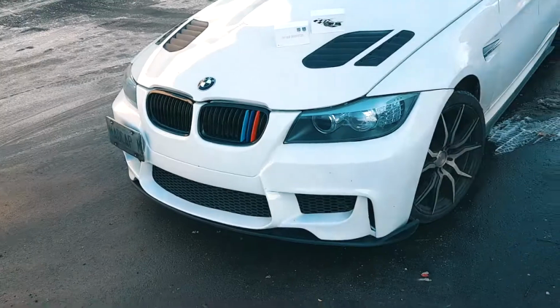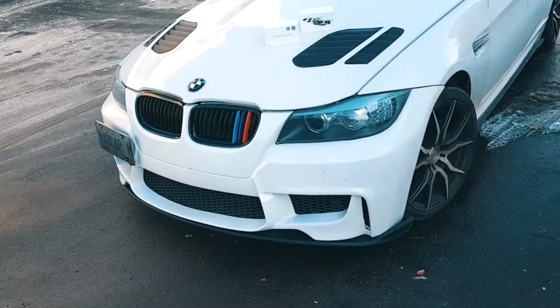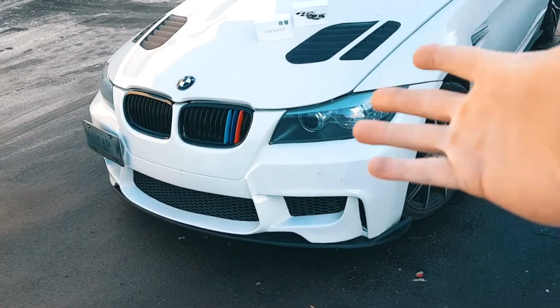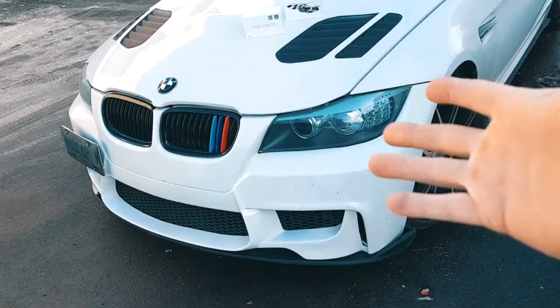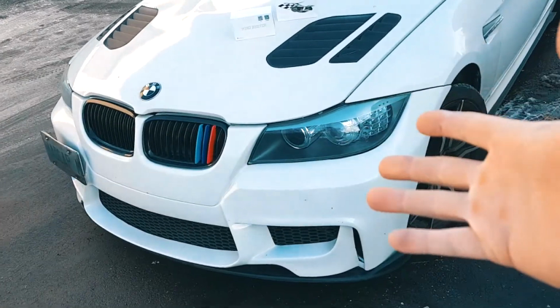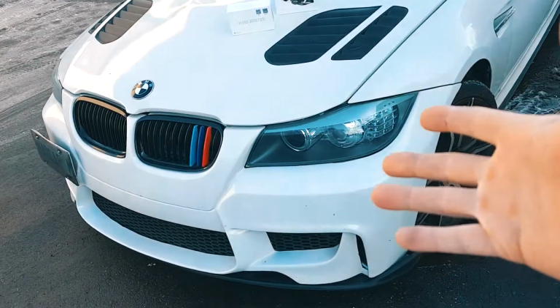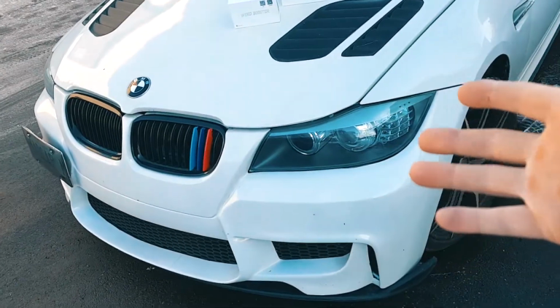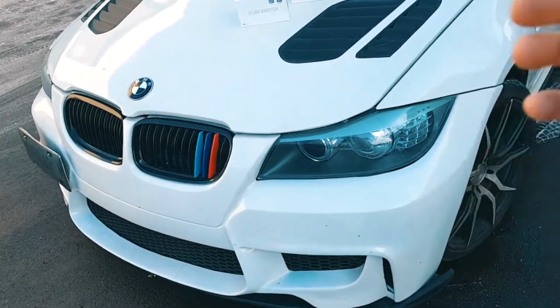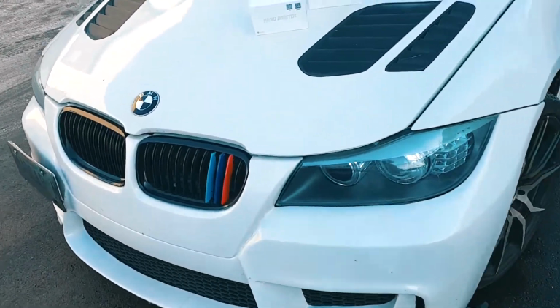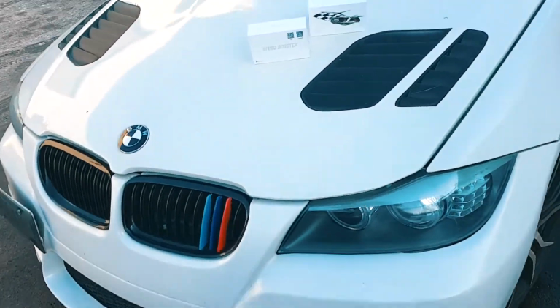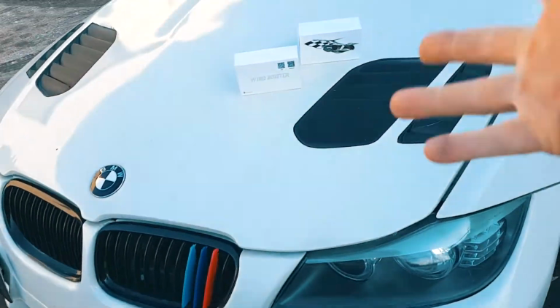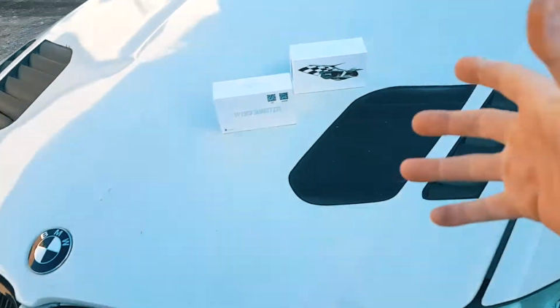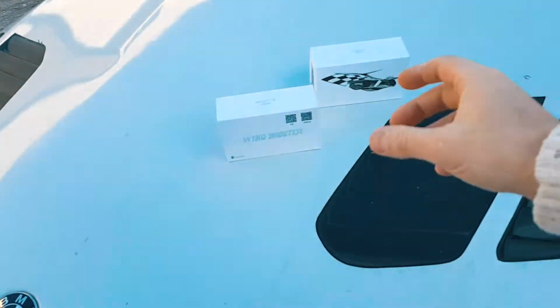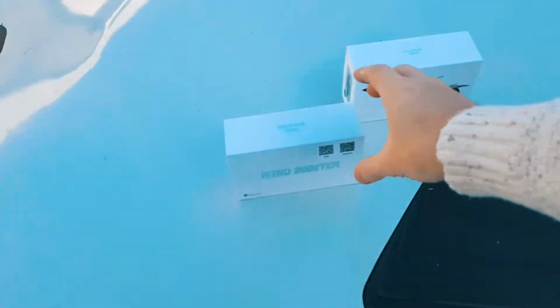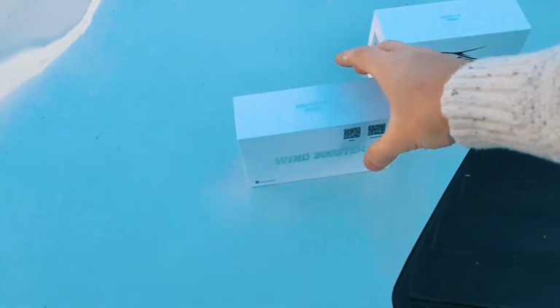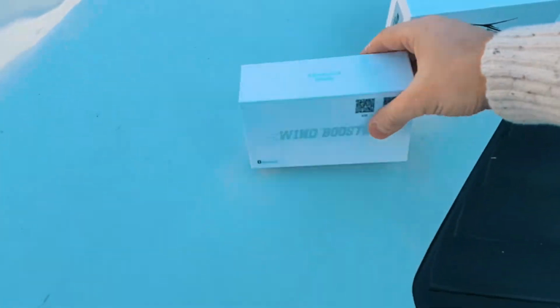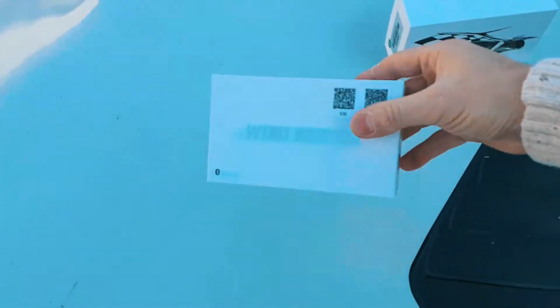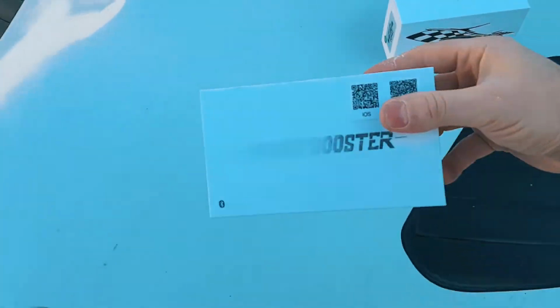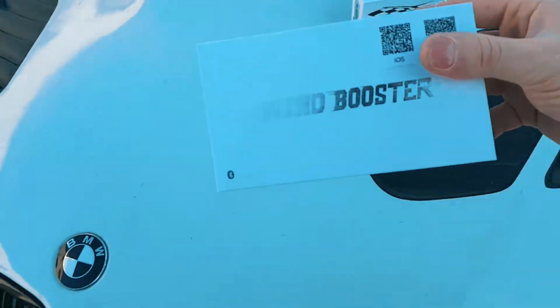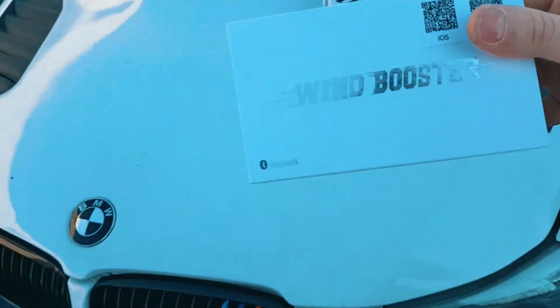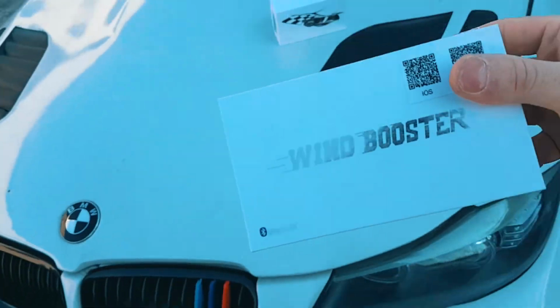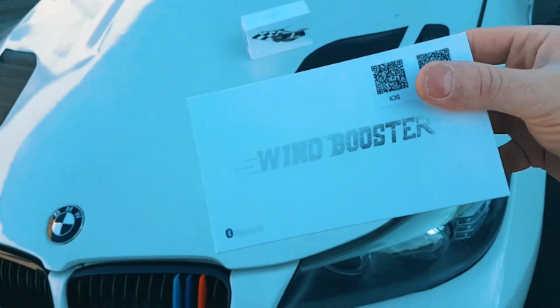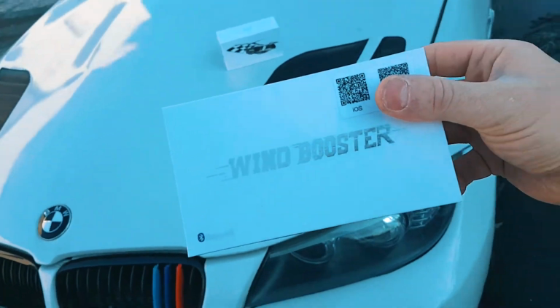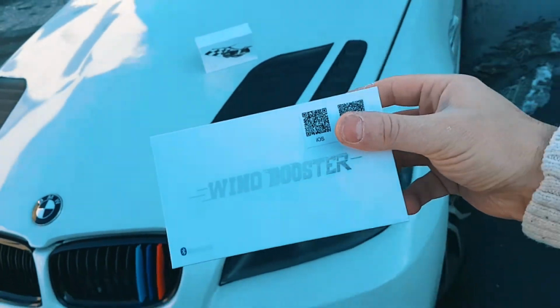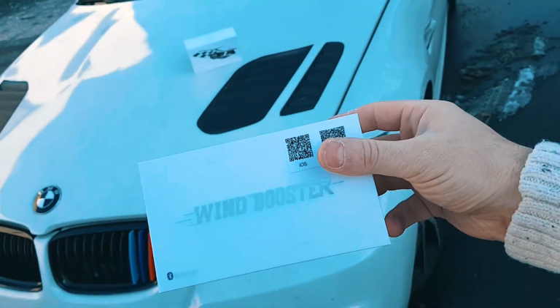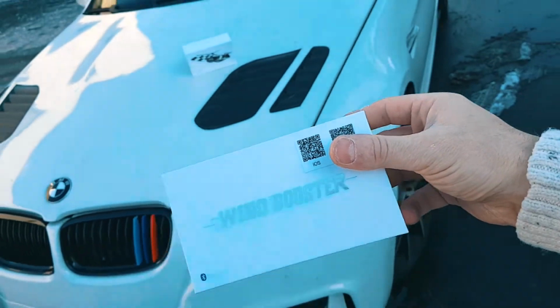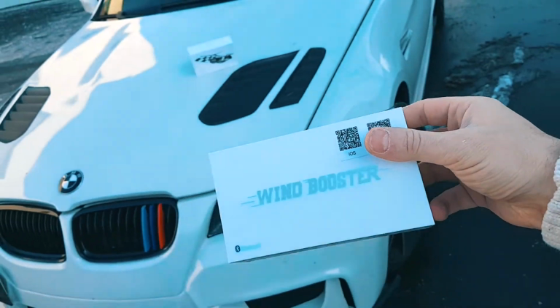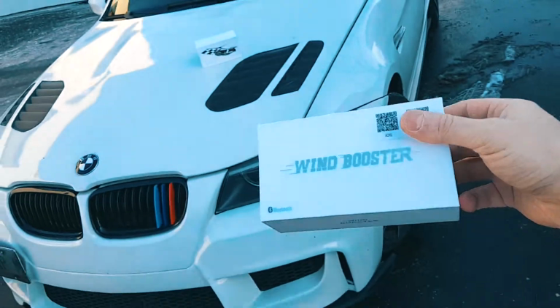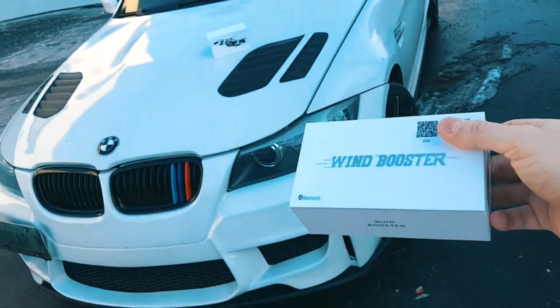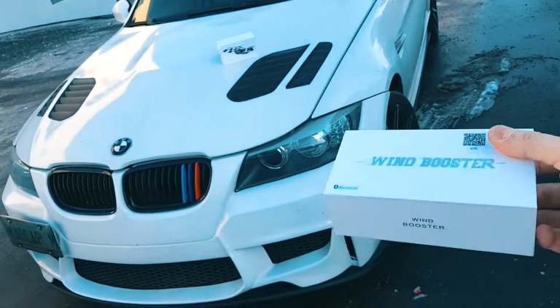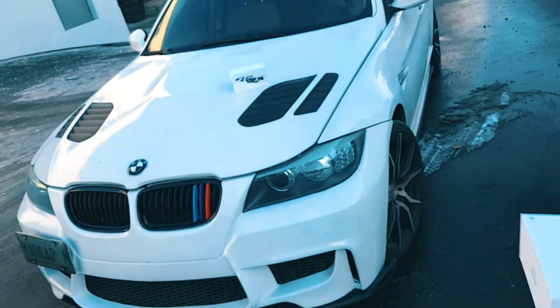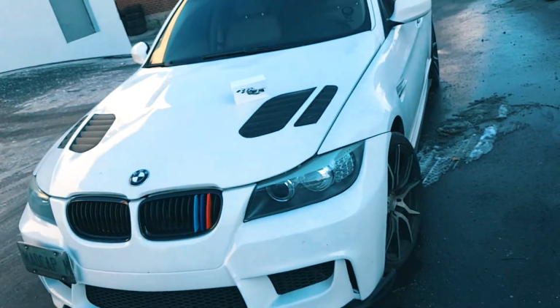In this video we're going to take this throttle booster — wind booster — and install it on this BMW.